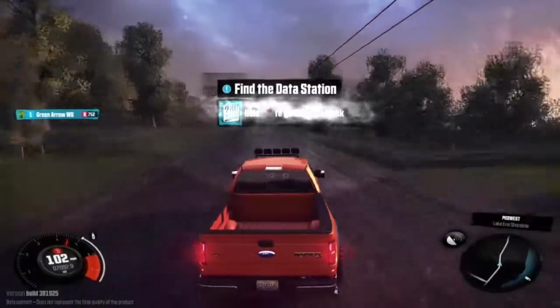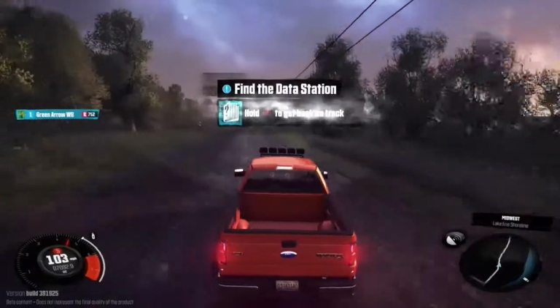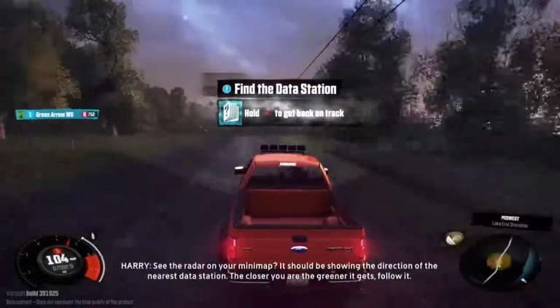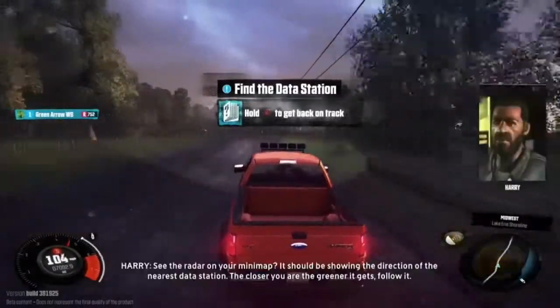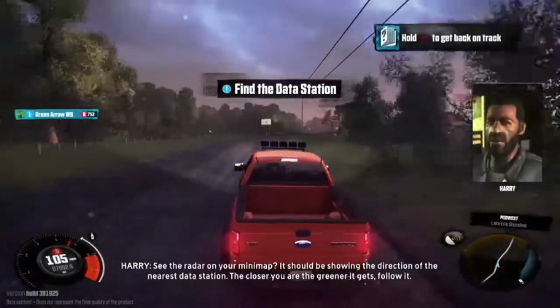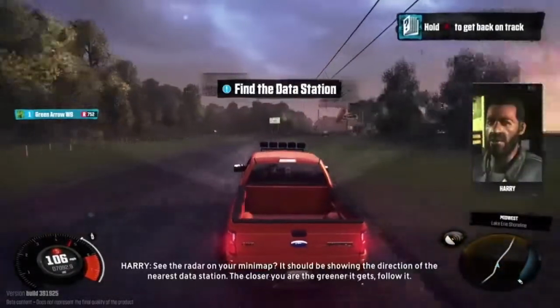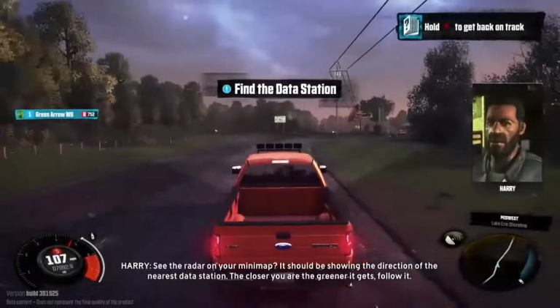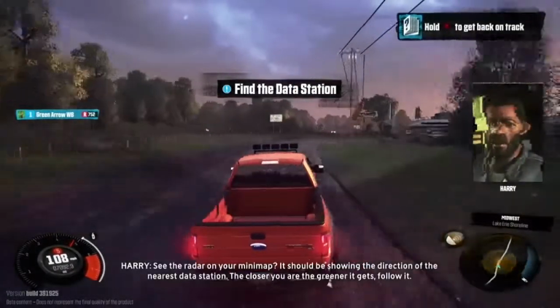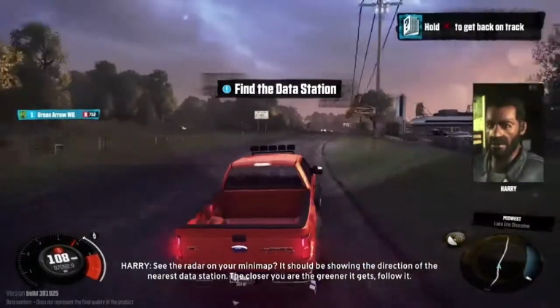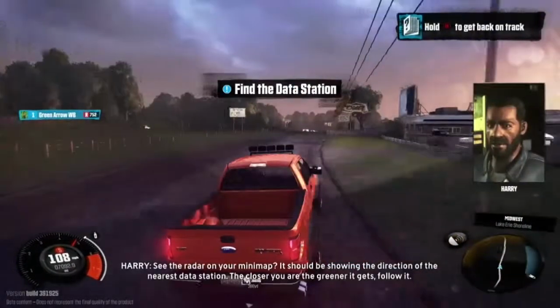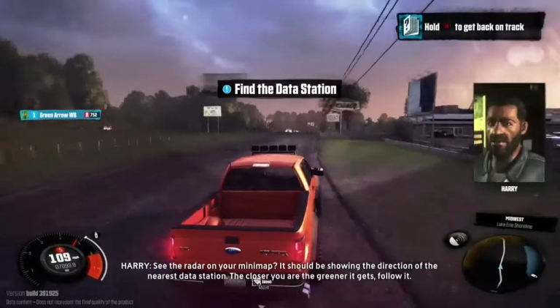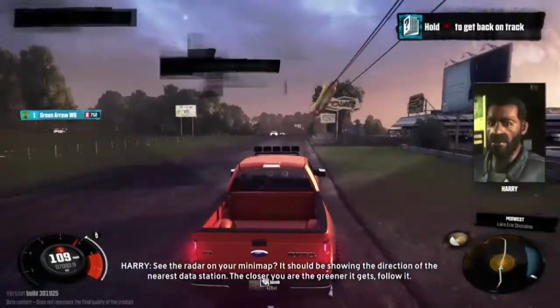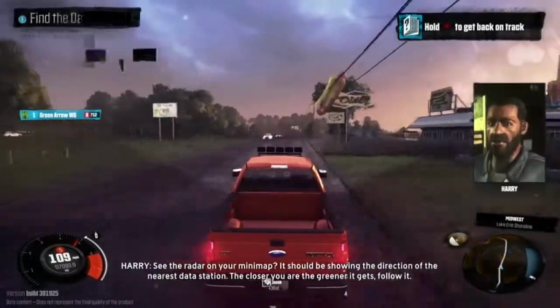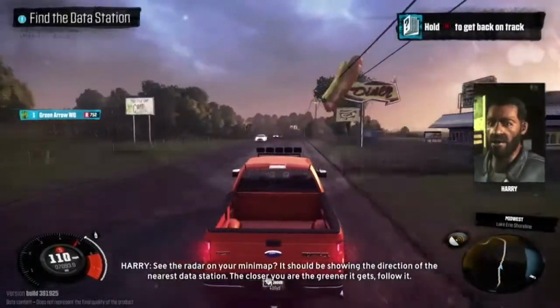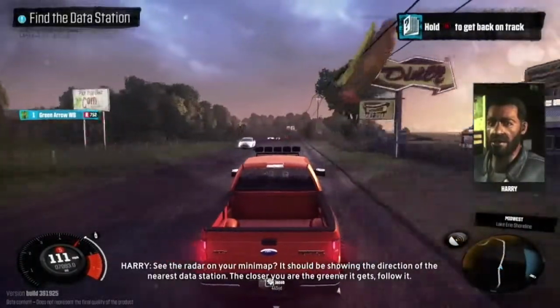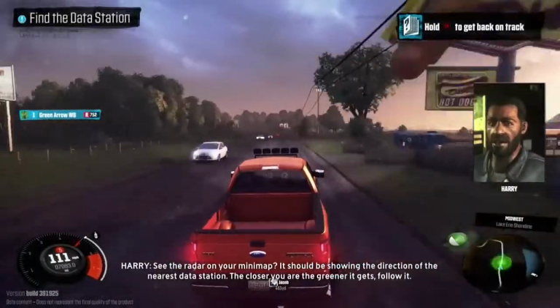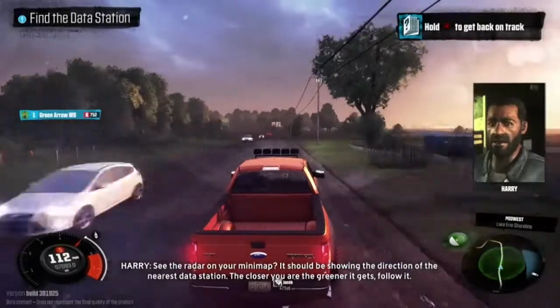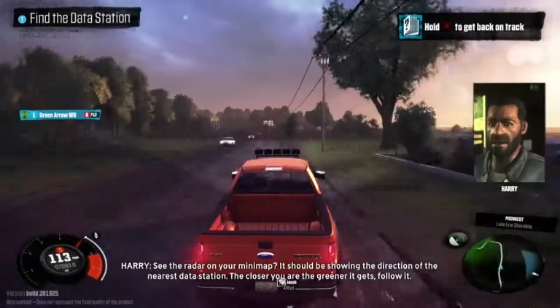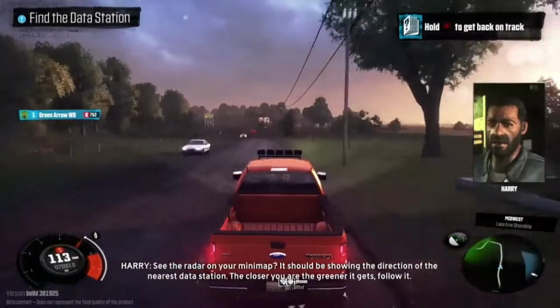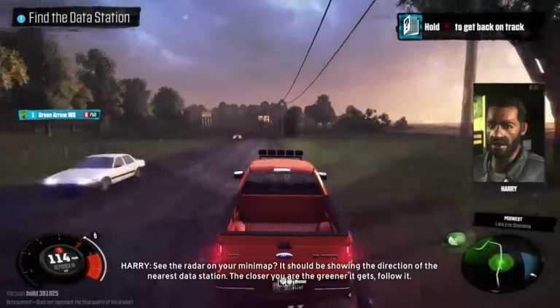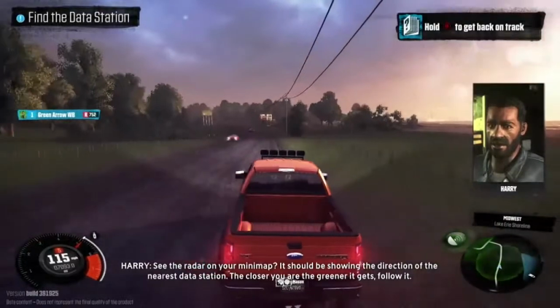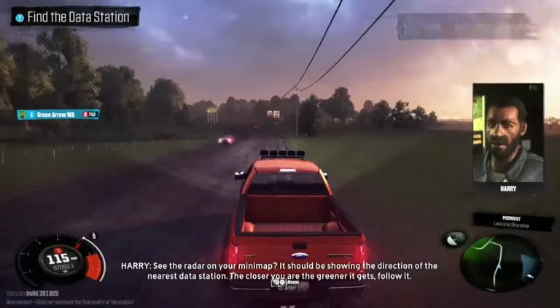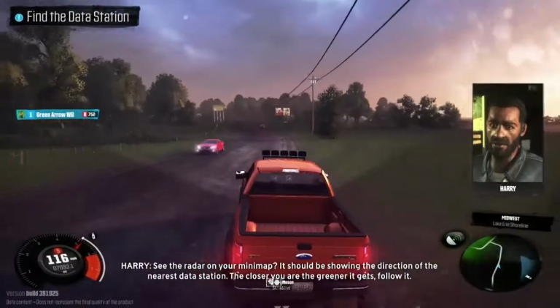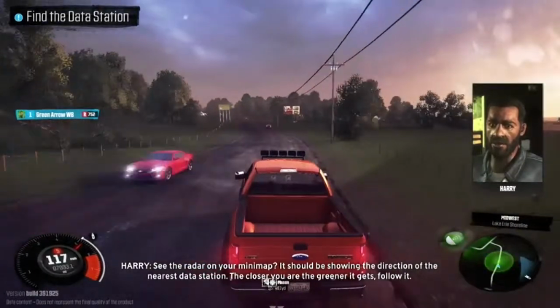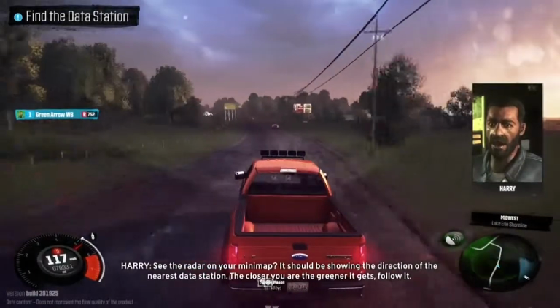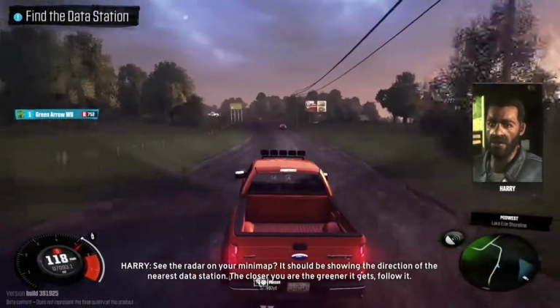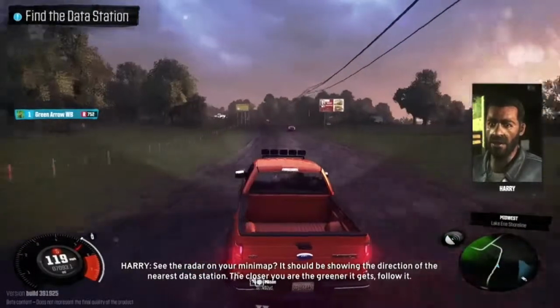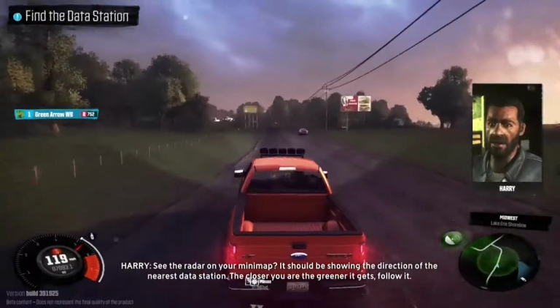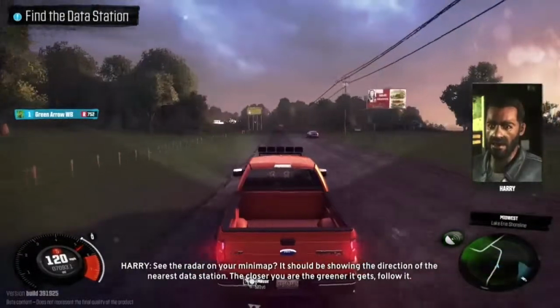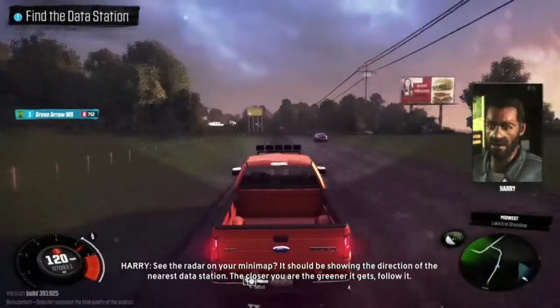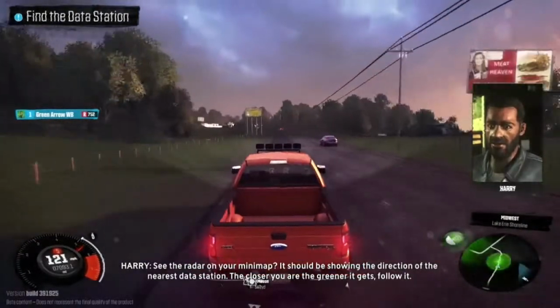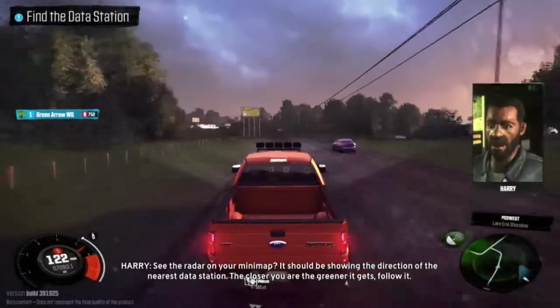See the radar on your mini-map? It should be showing the direction of the nearest data station. The closer you are, the greener it gets. Follow me.